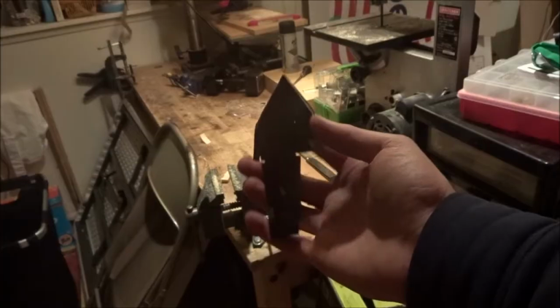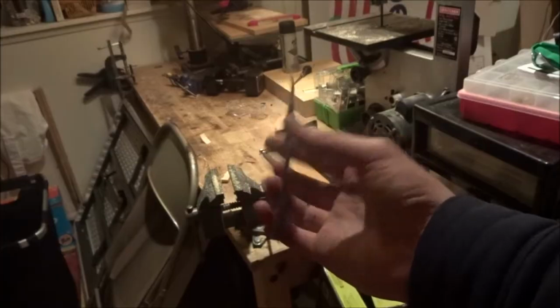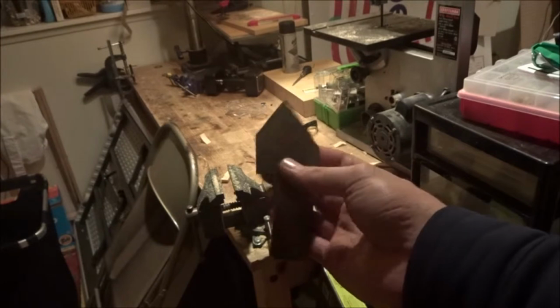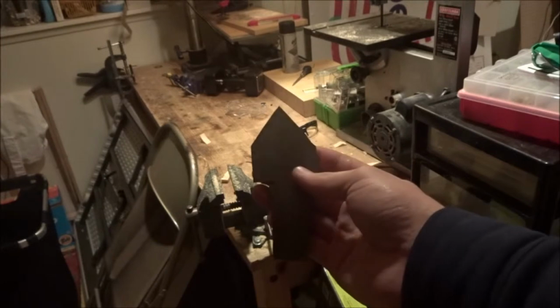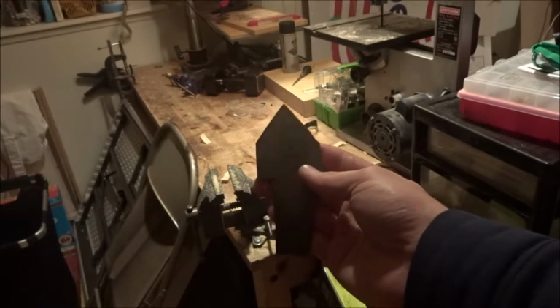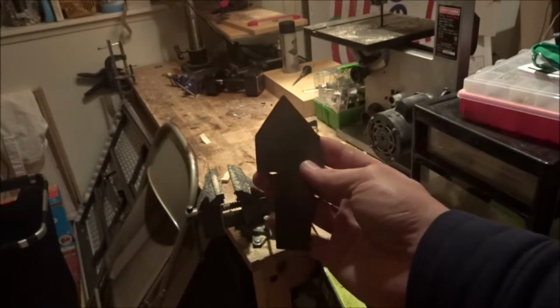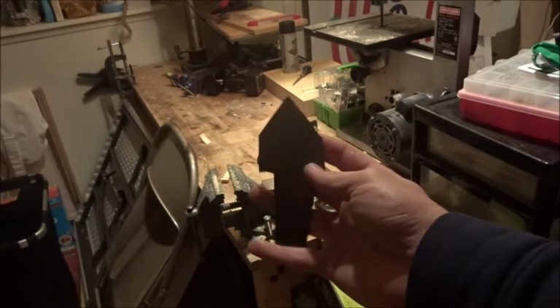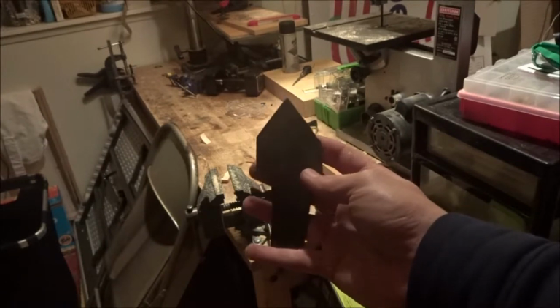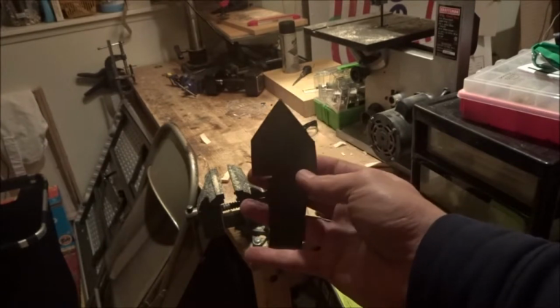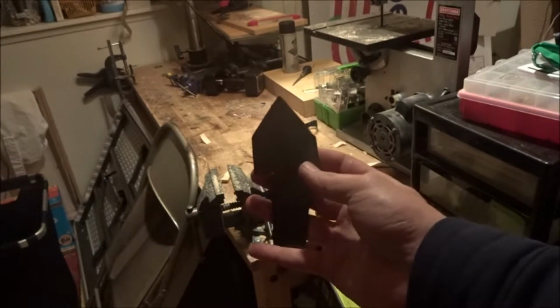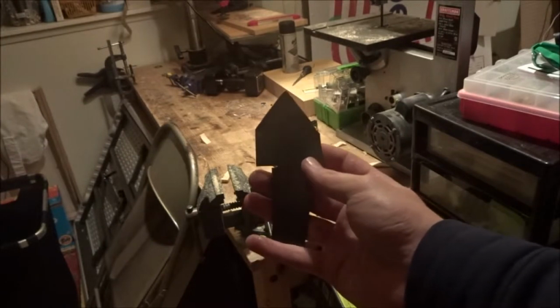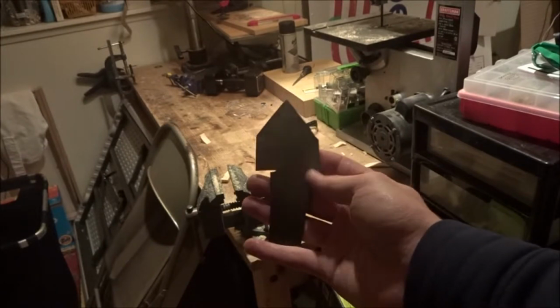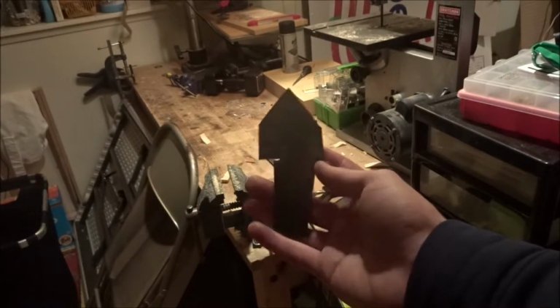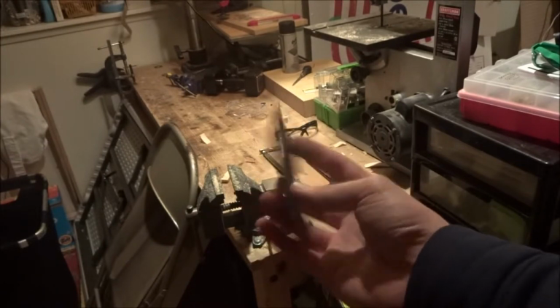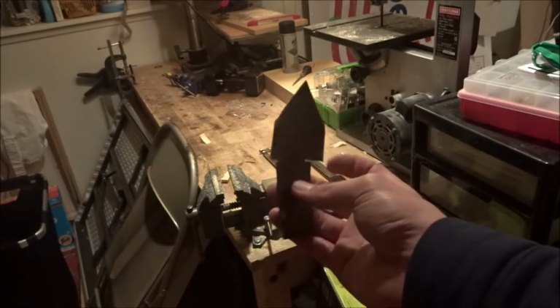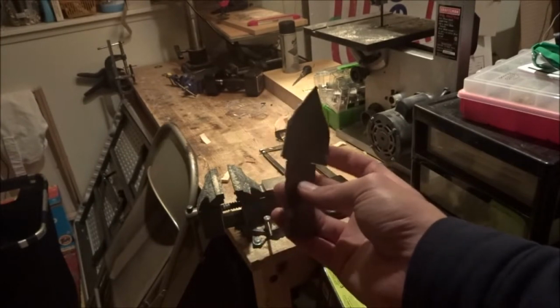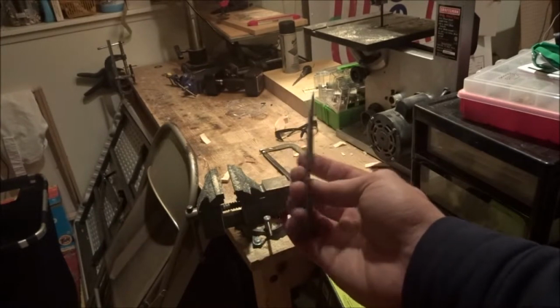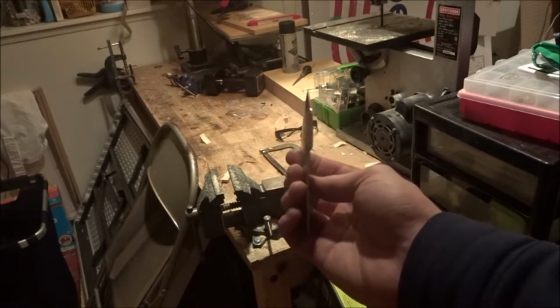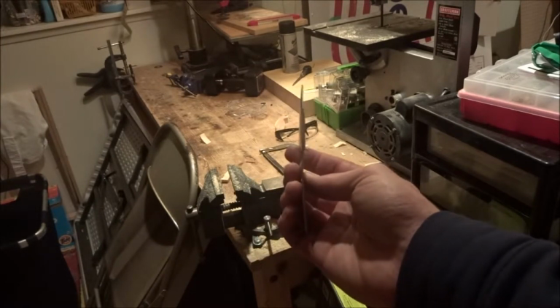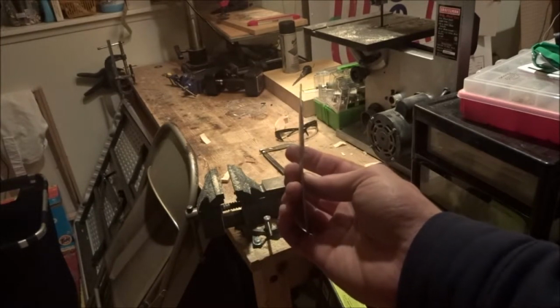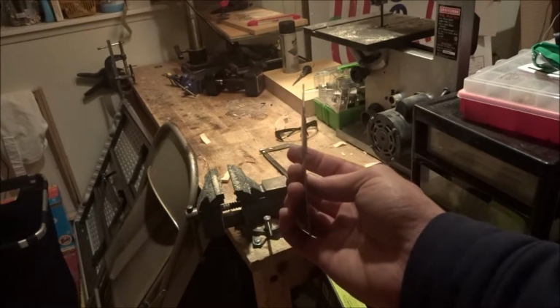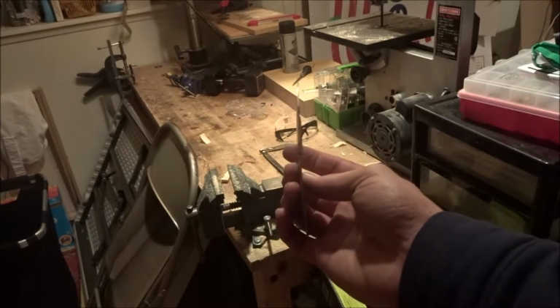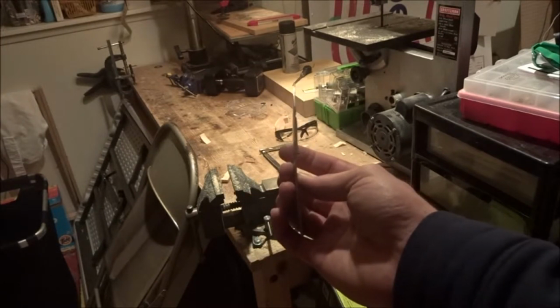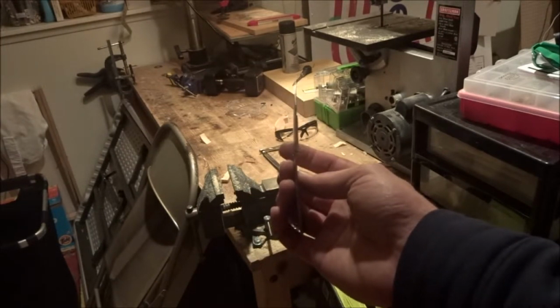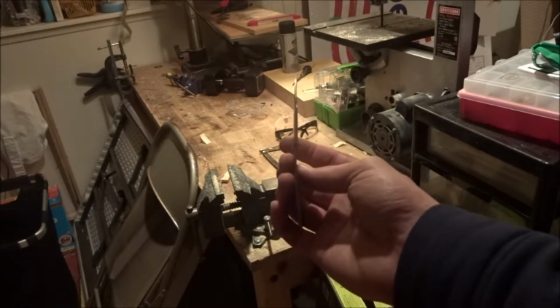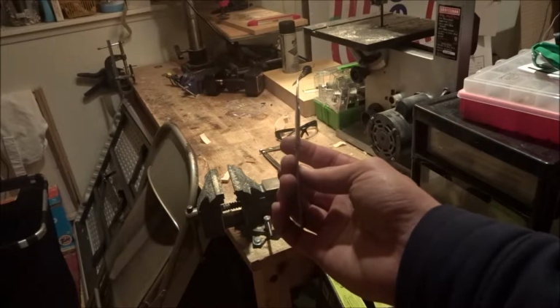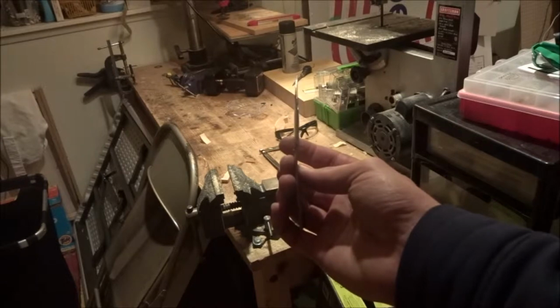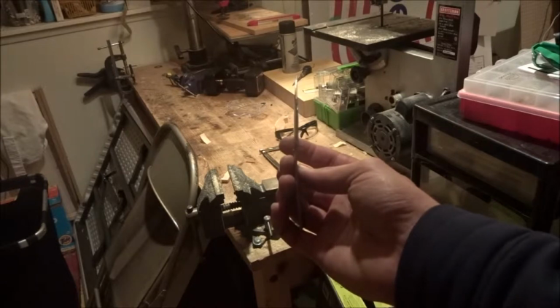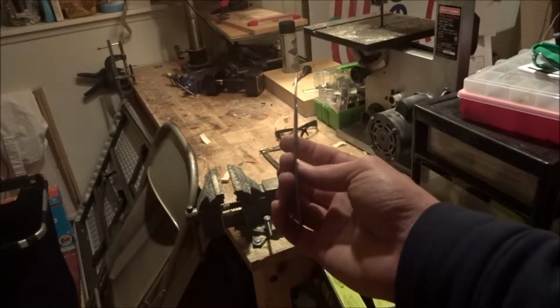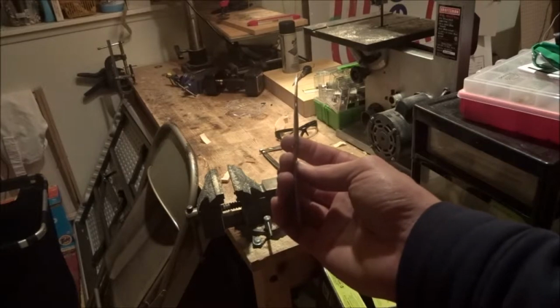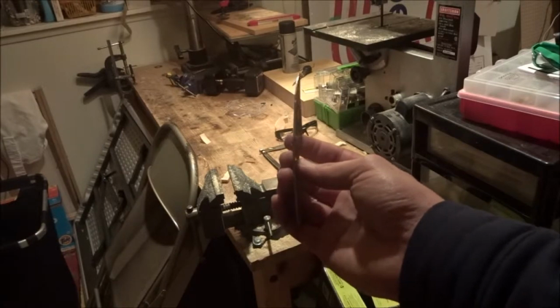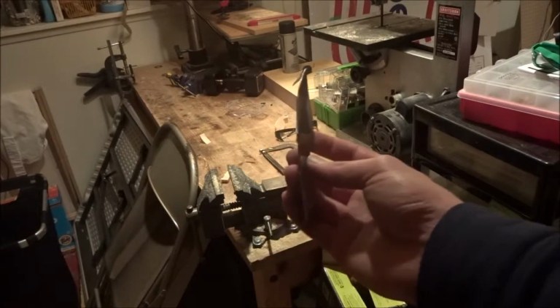Now you've got a really rough cut of your spearhead. Since it was on a shovel, it's a little warped, so I'm going to hammer it flat.